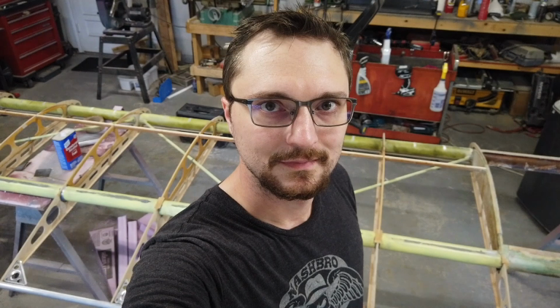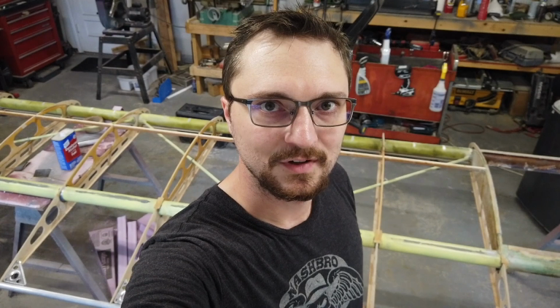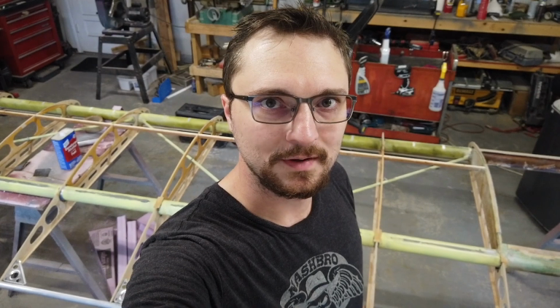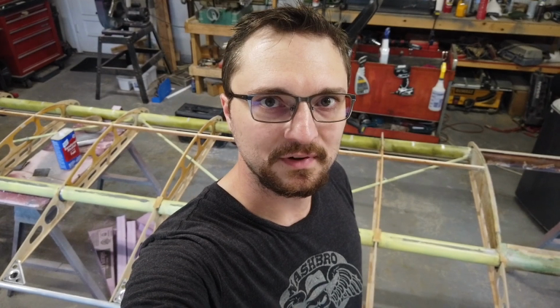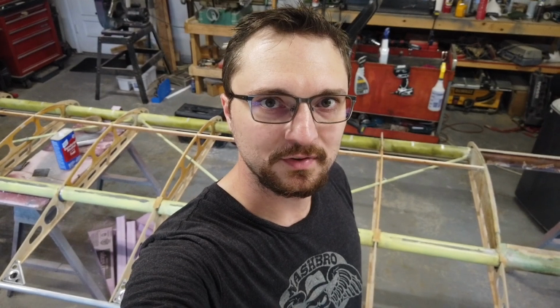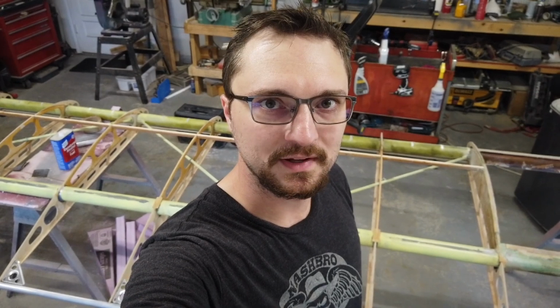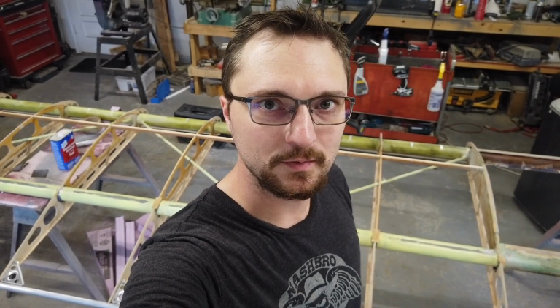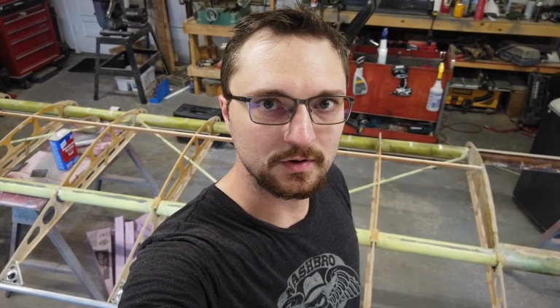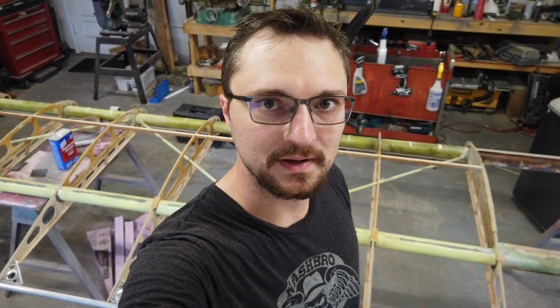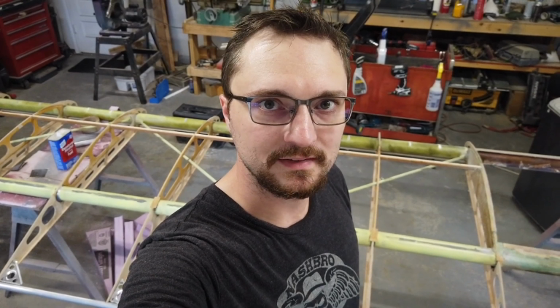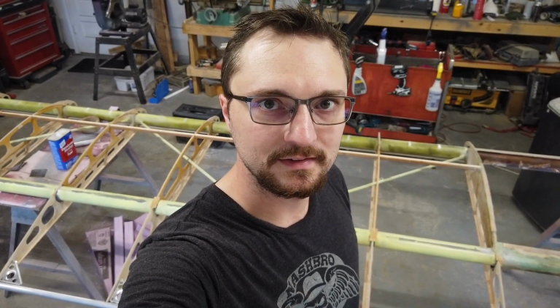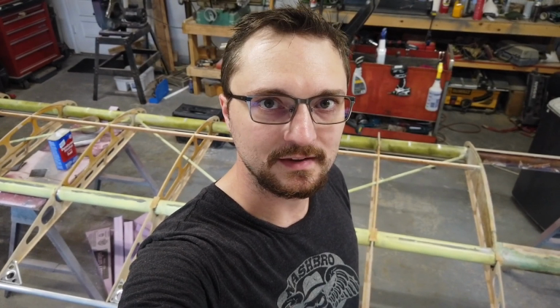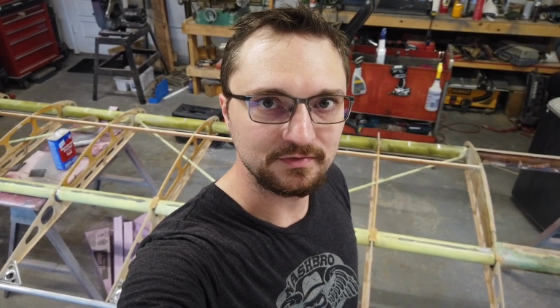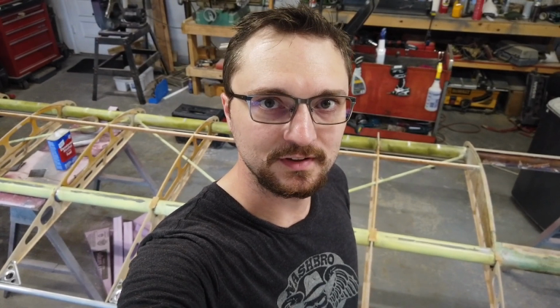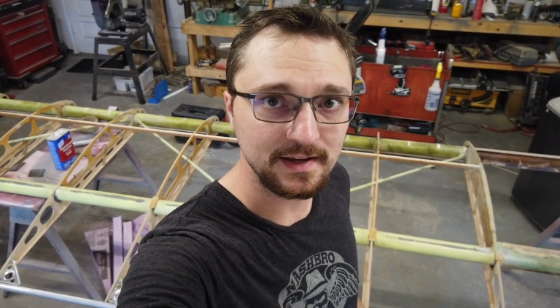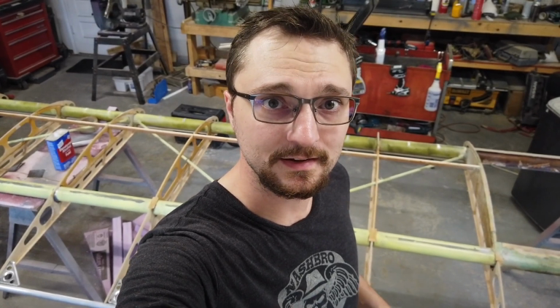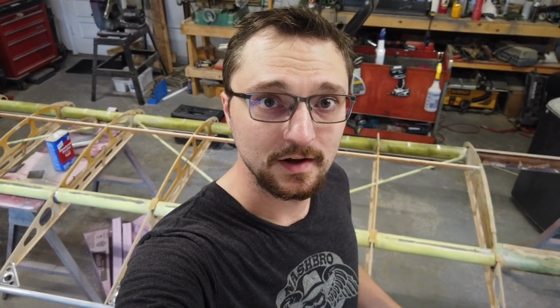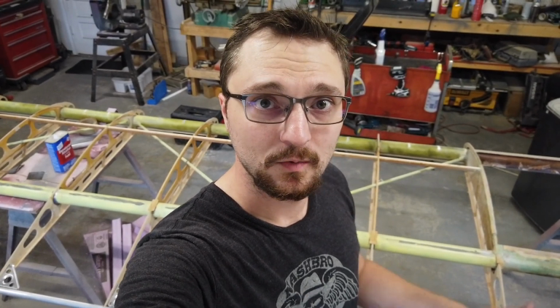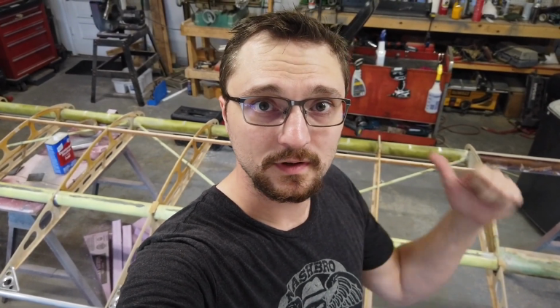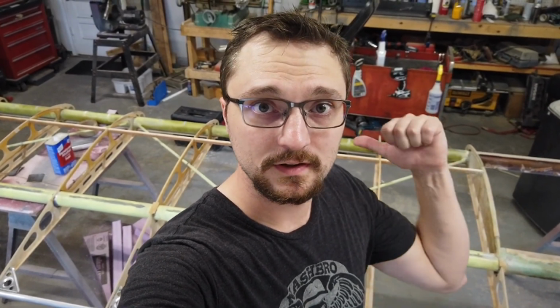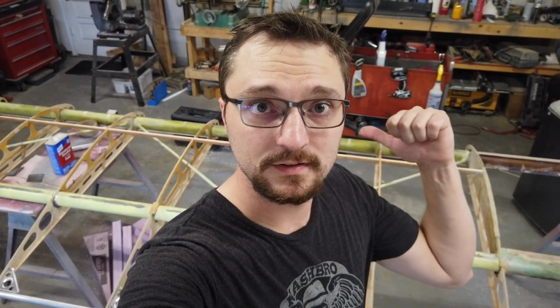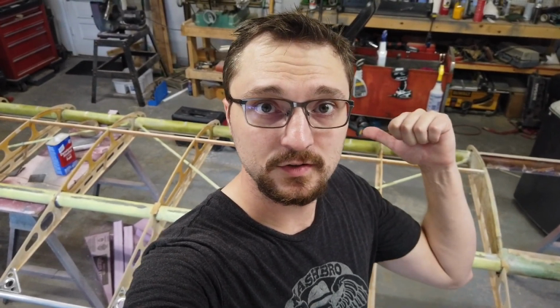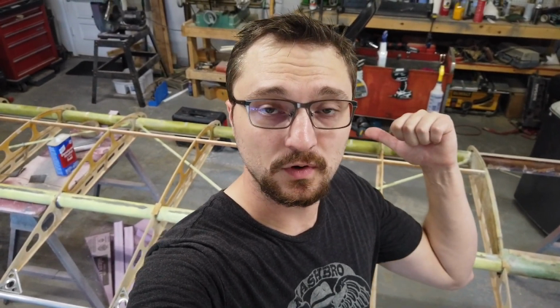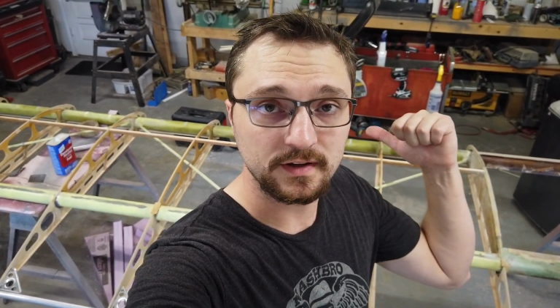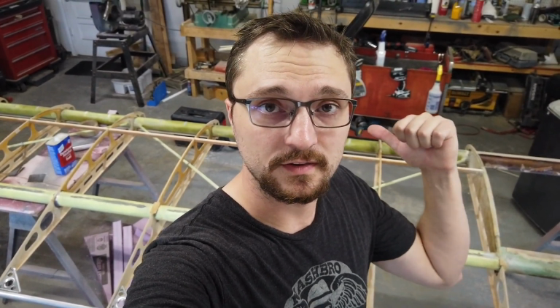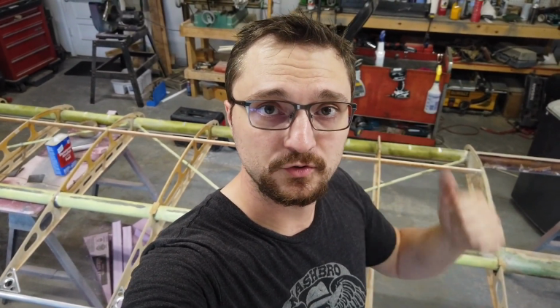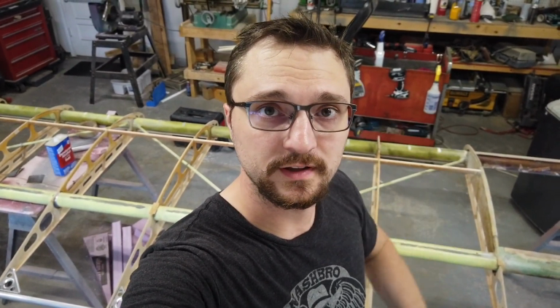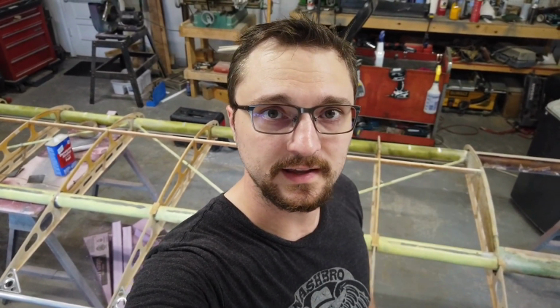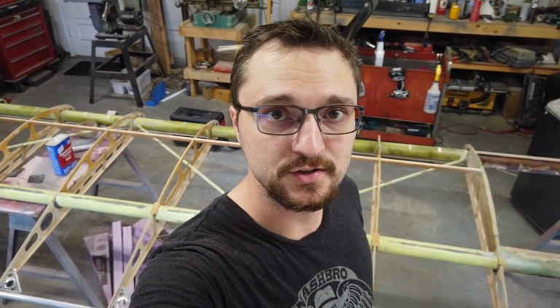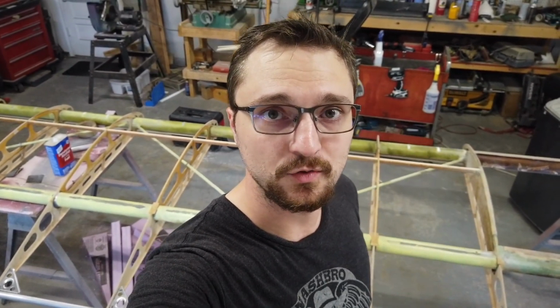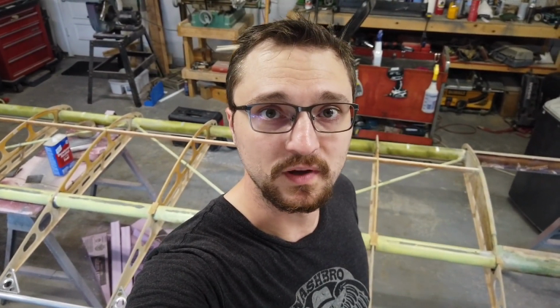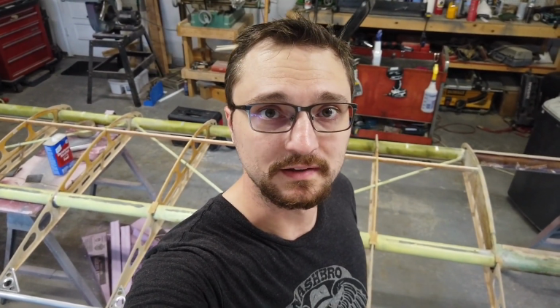What's up everybody? Welcome back to Ian's Life. Today we're going to continue working on the trailing edge of the wing.